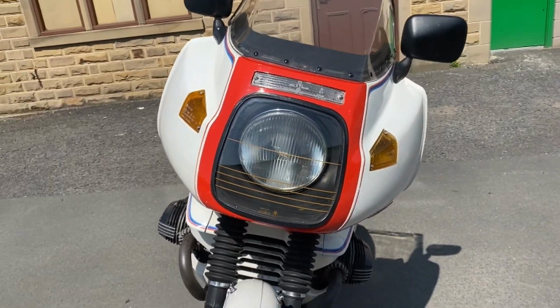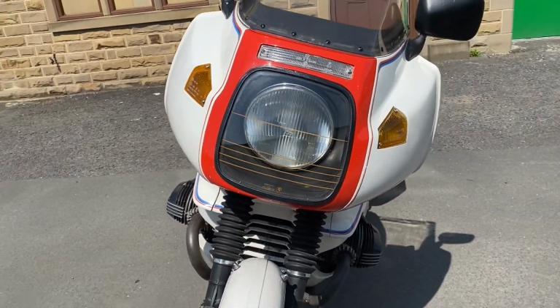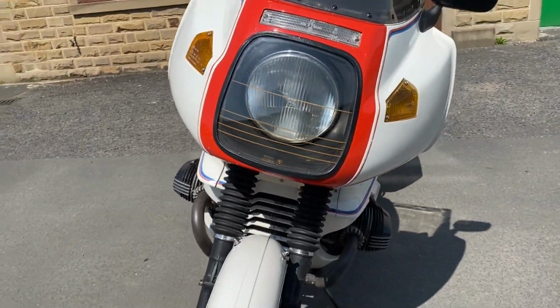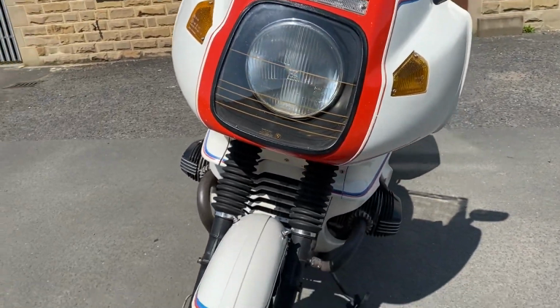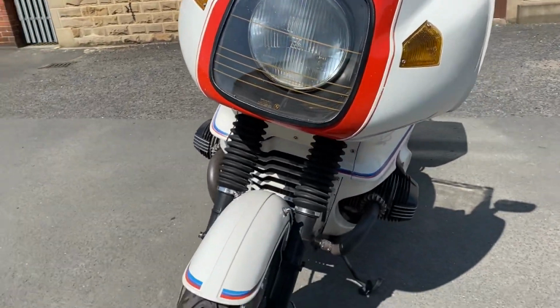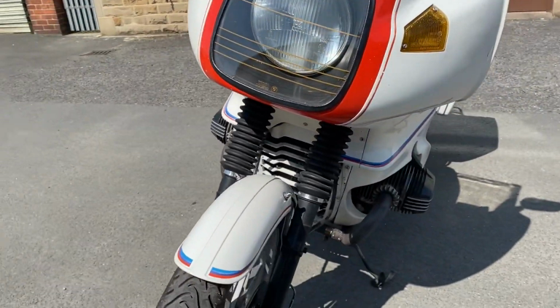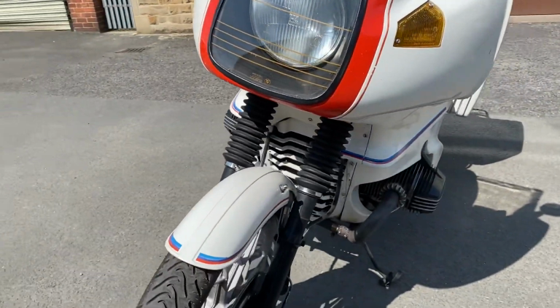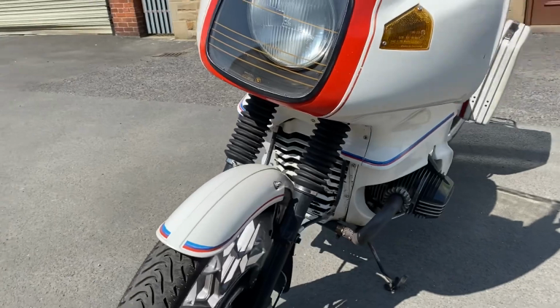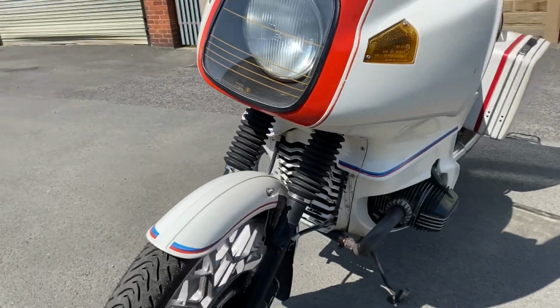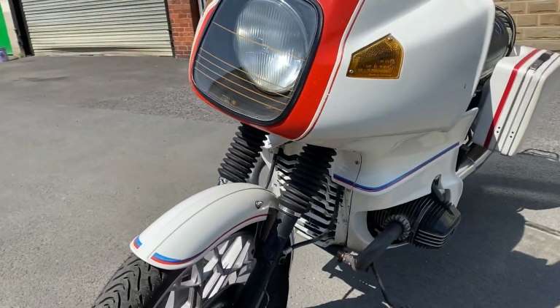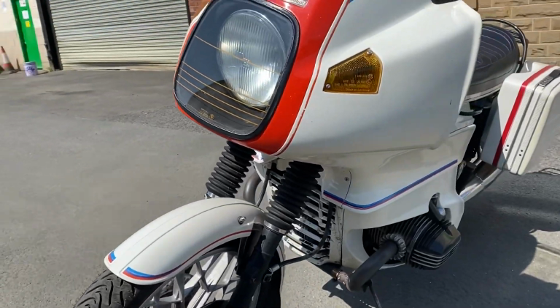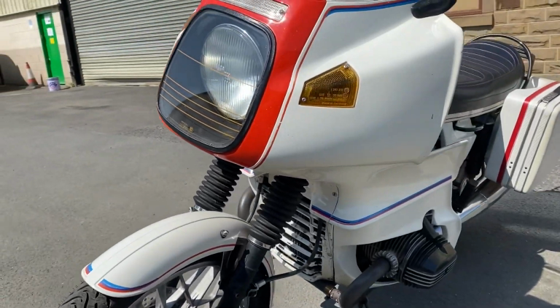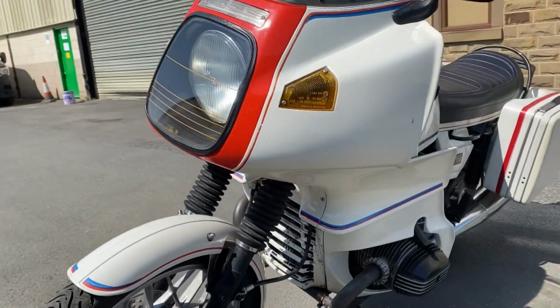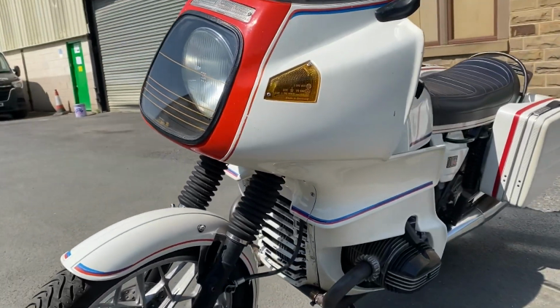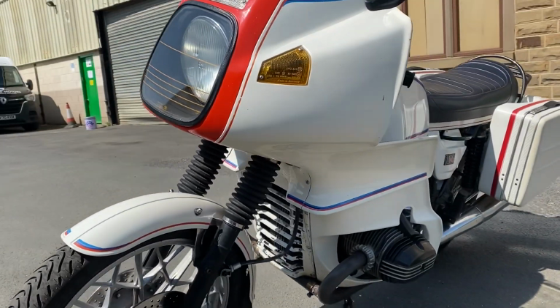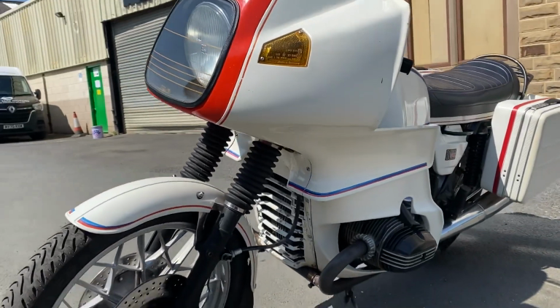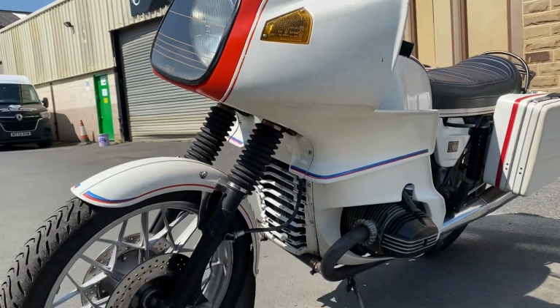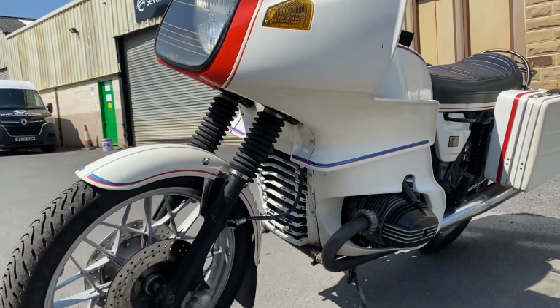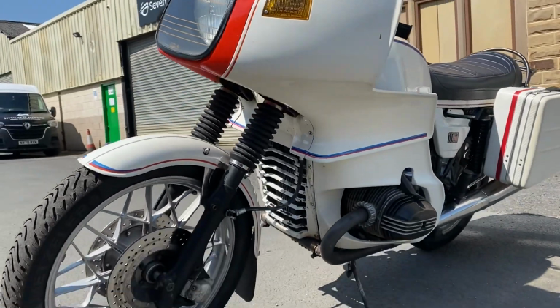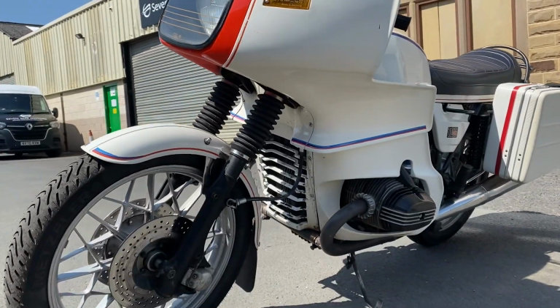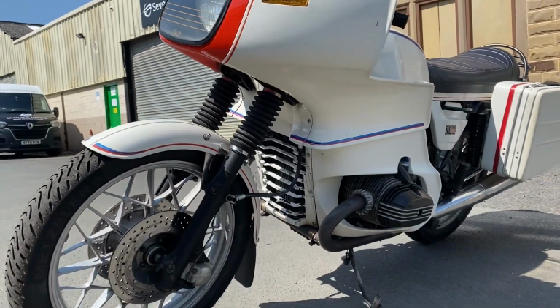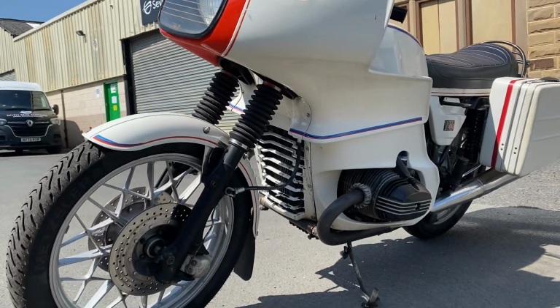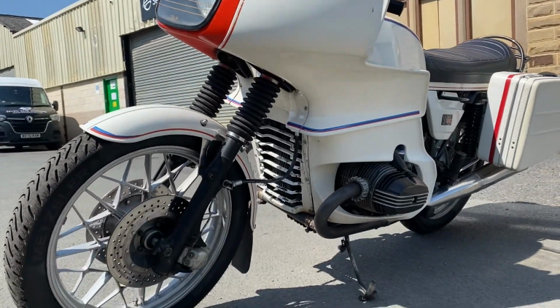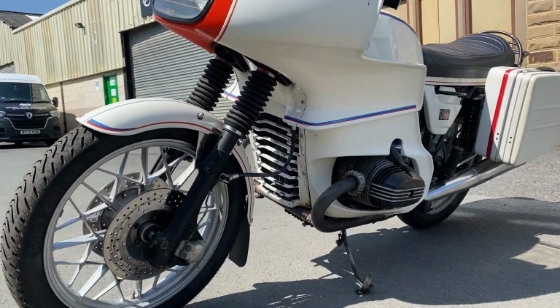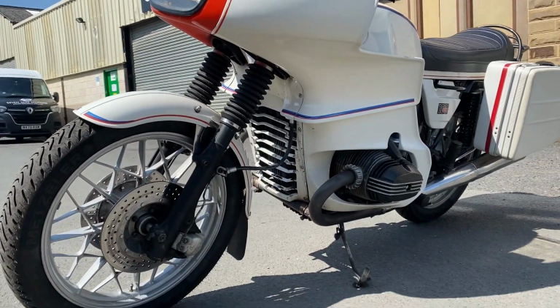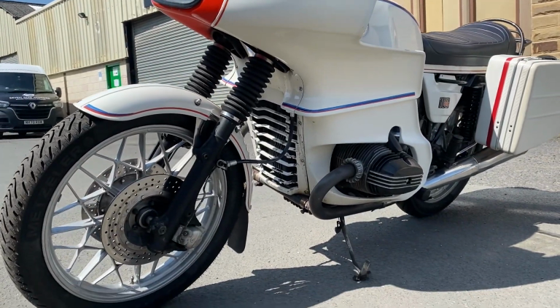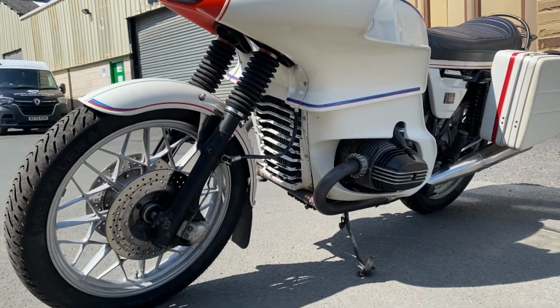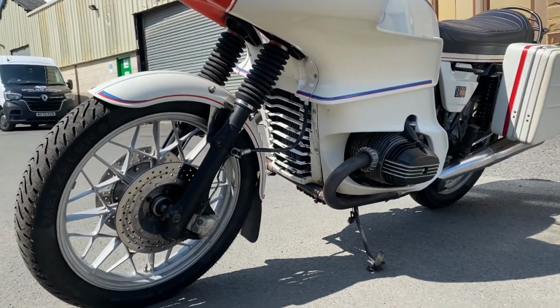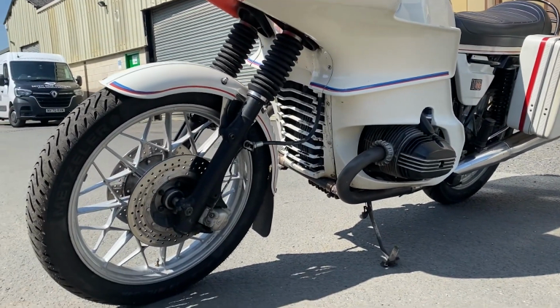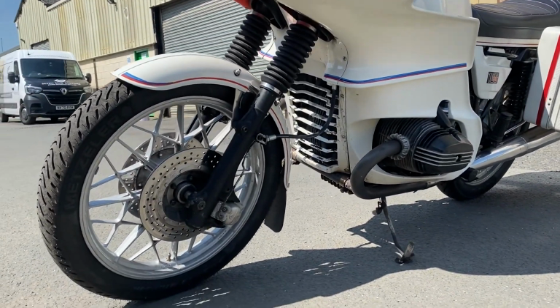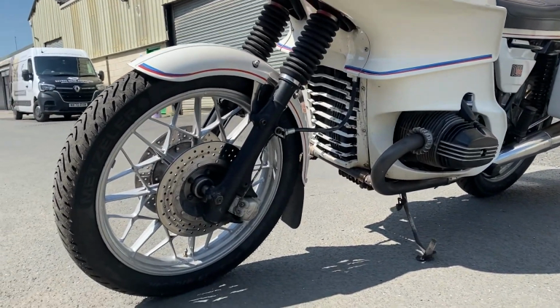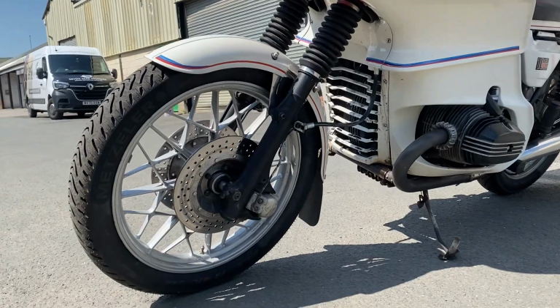Such an iconic bike this — 45 years old.